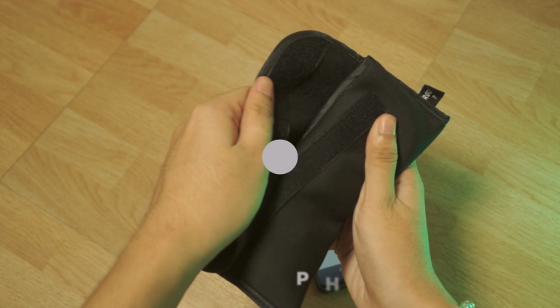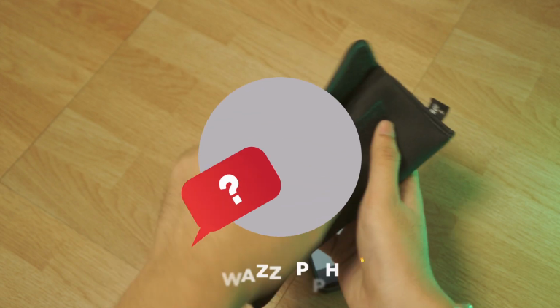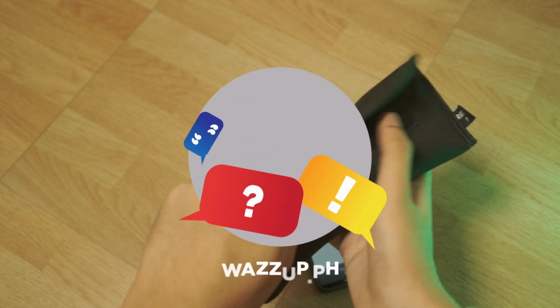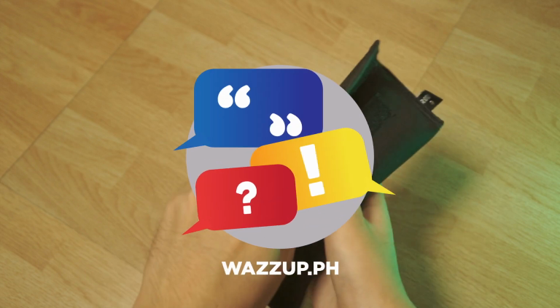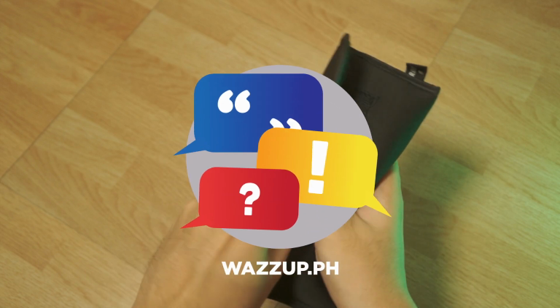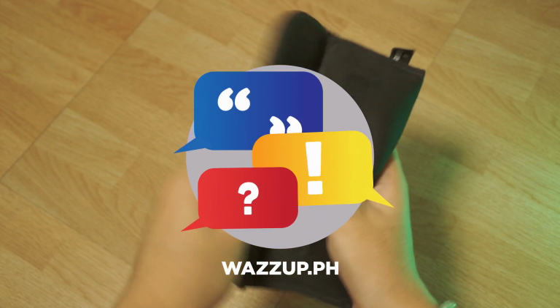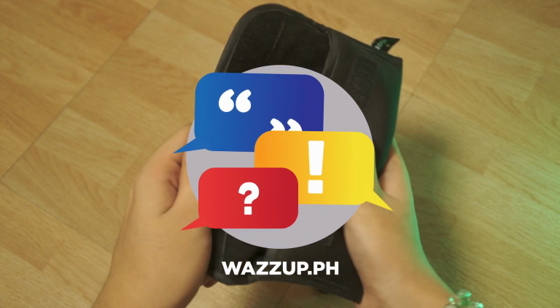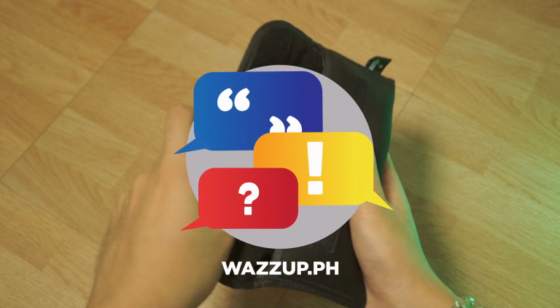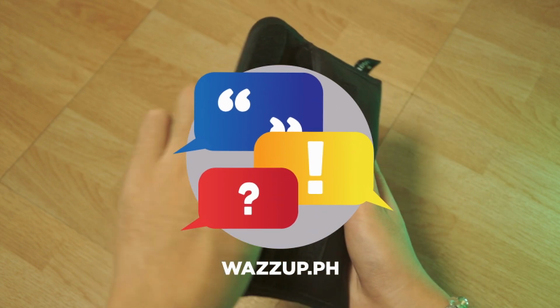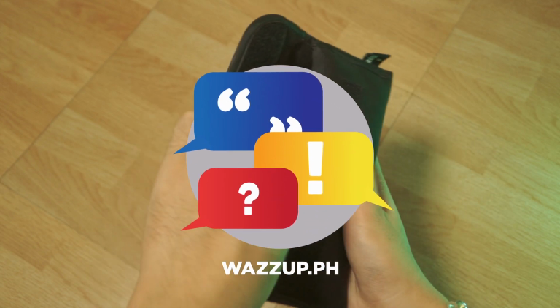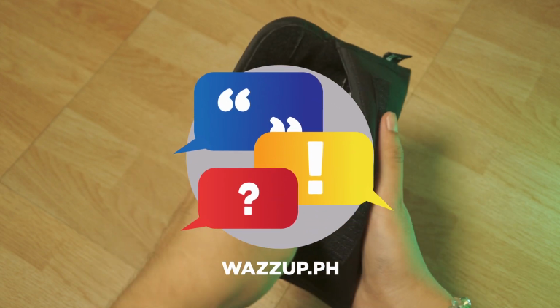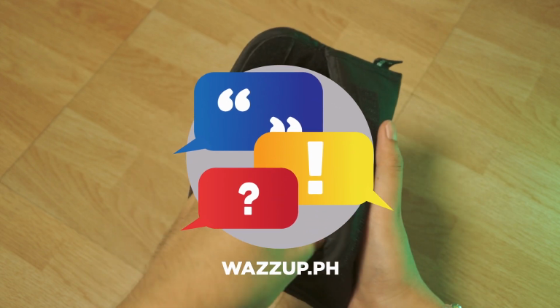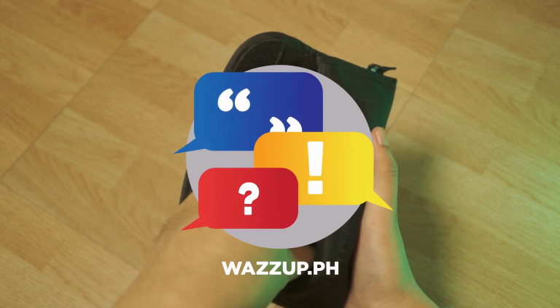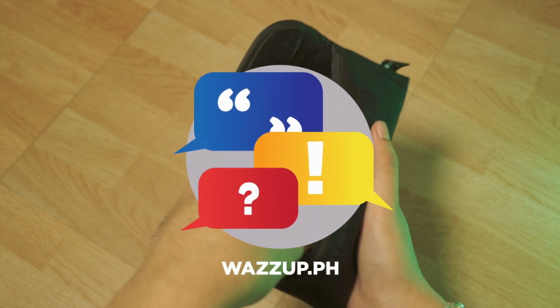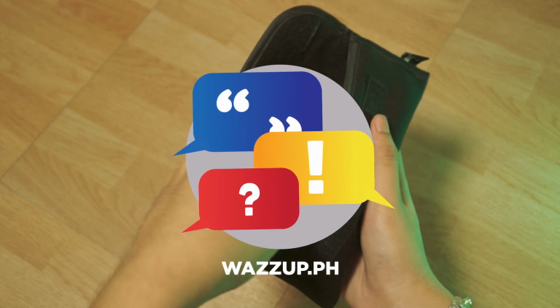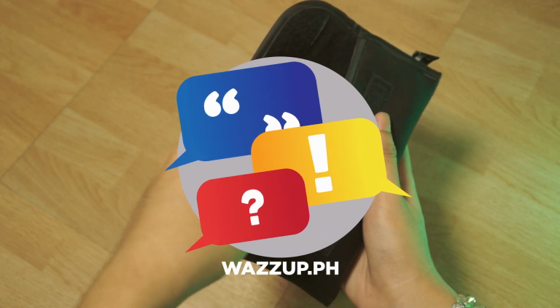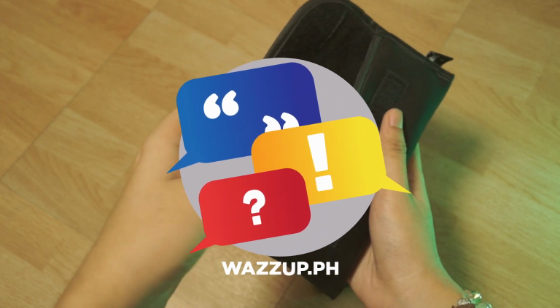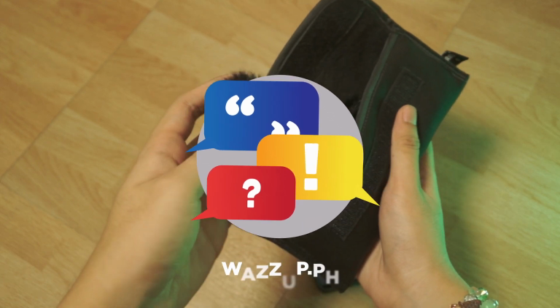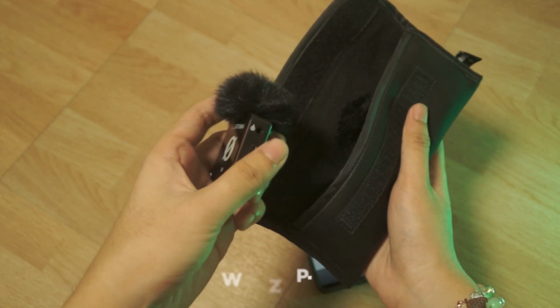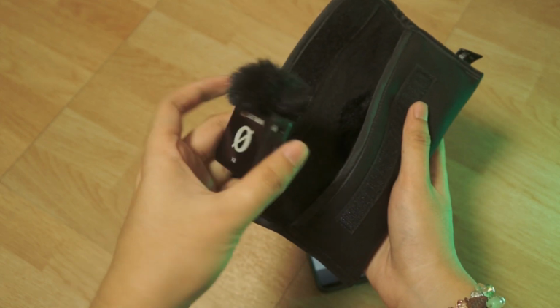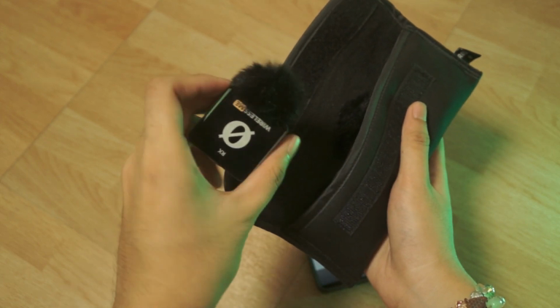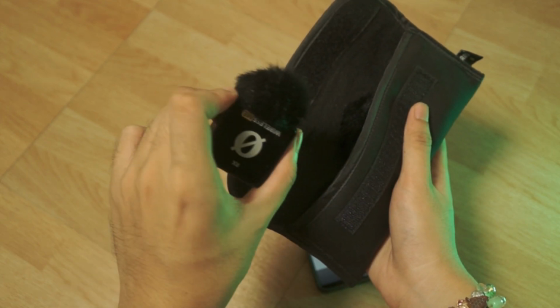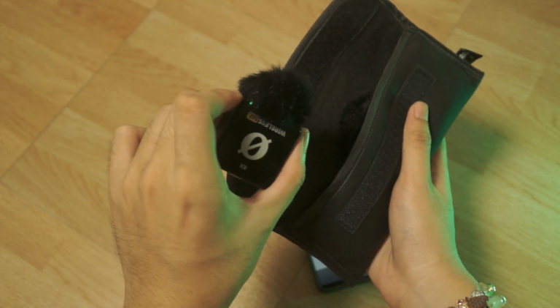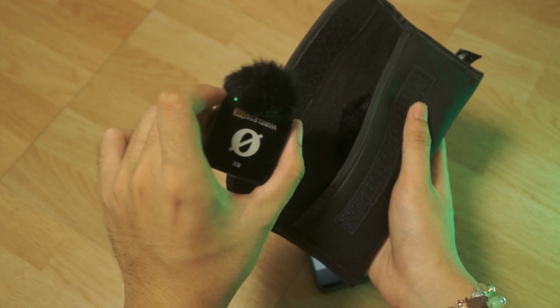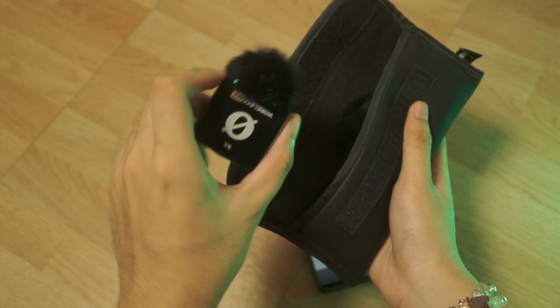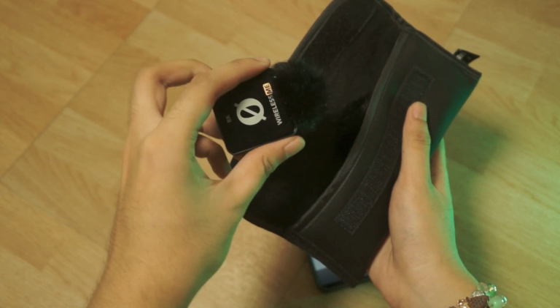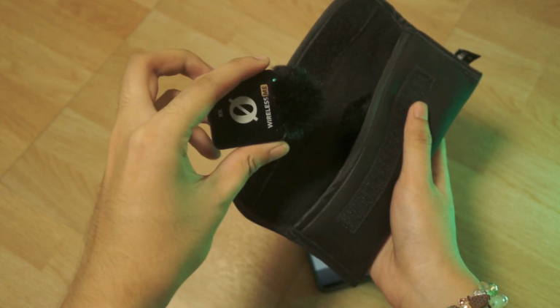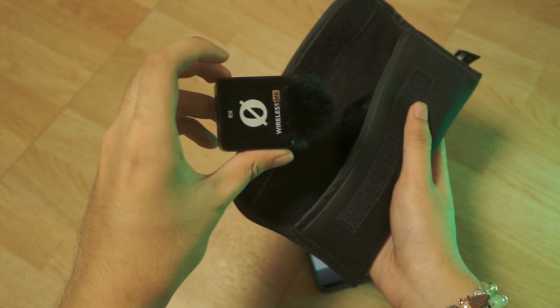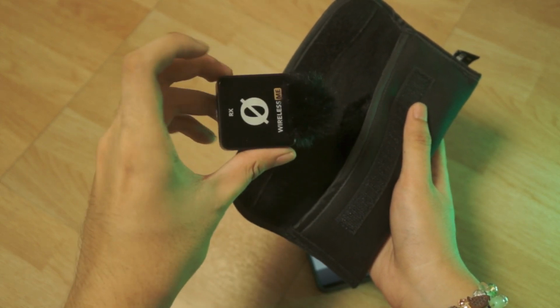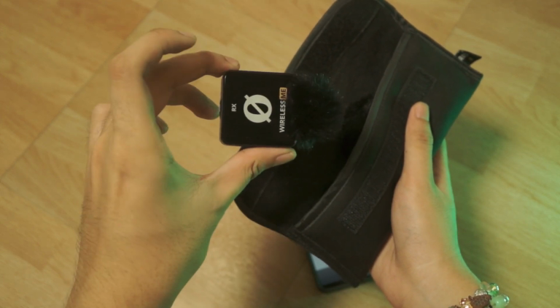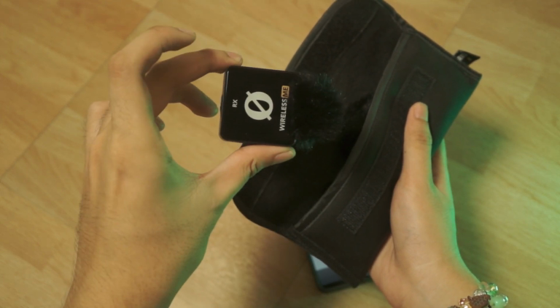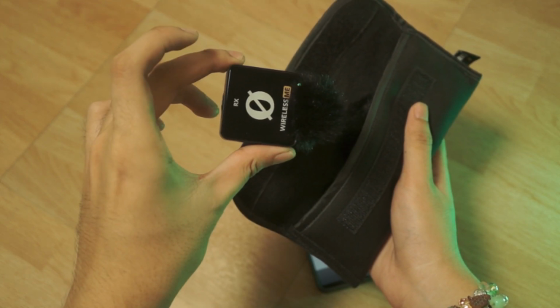What's up, what's up PH fam? This is a review of the Rode Wireless Mii — ease of use.